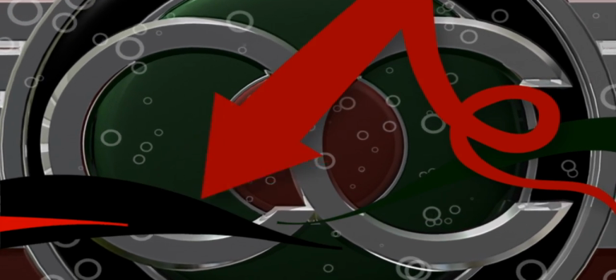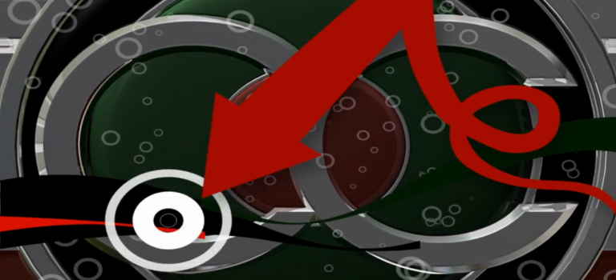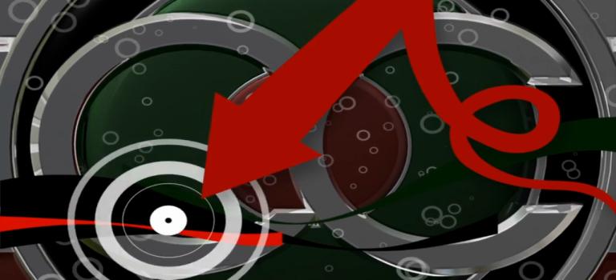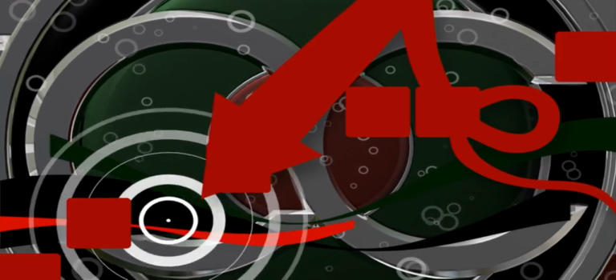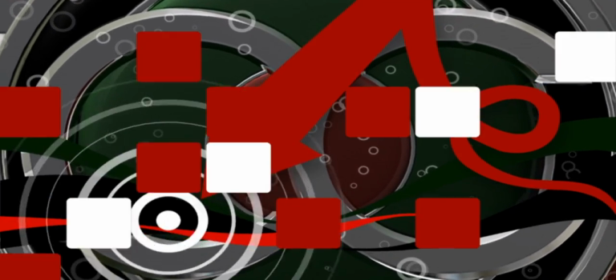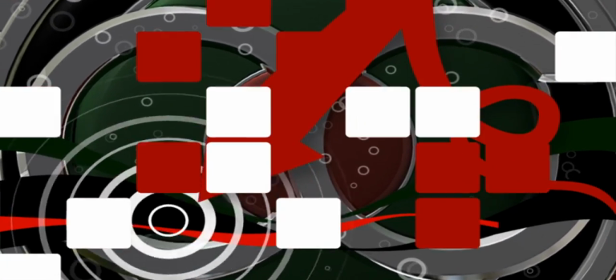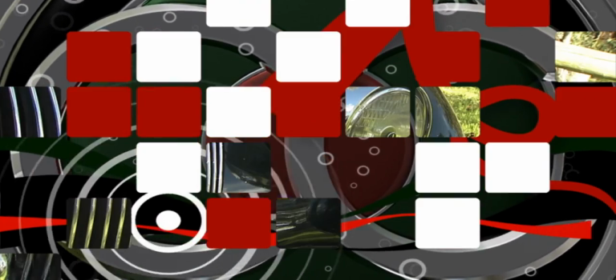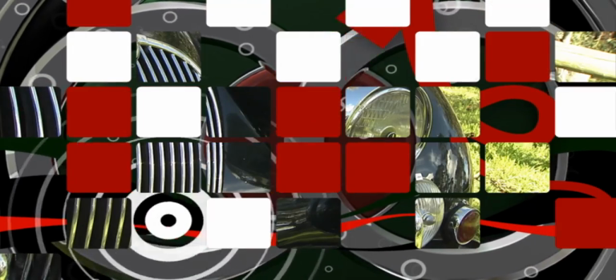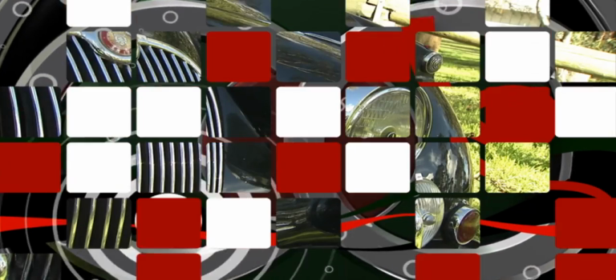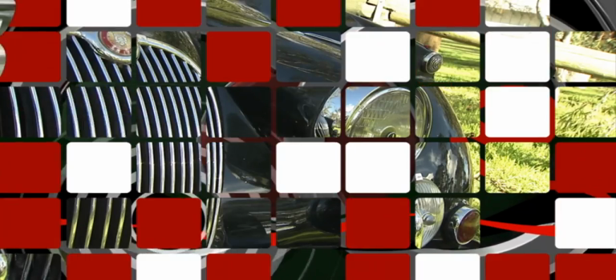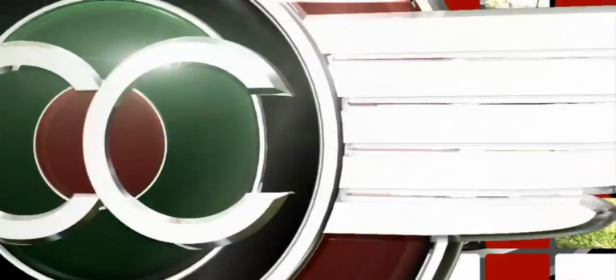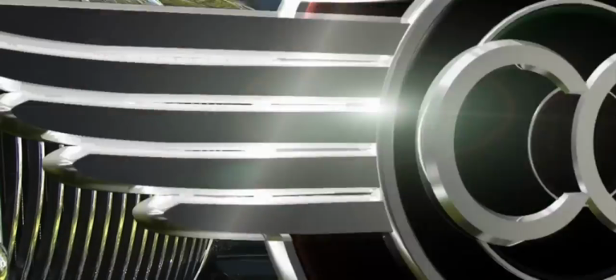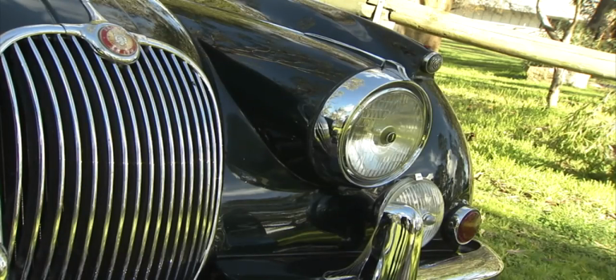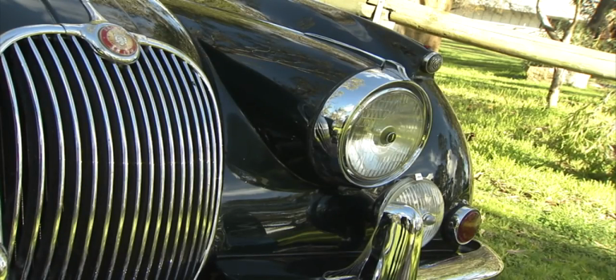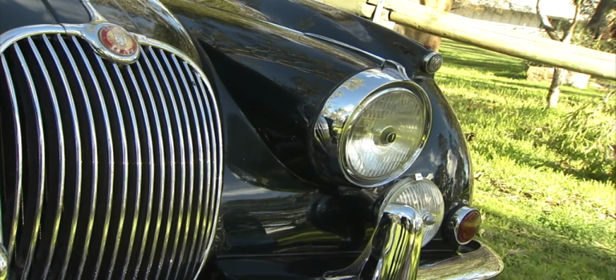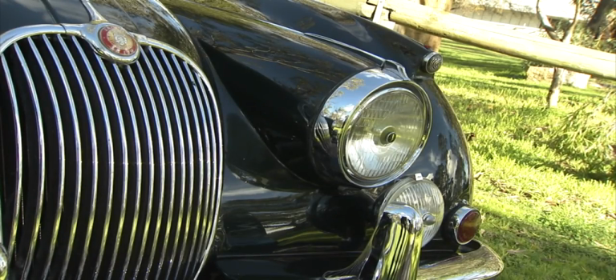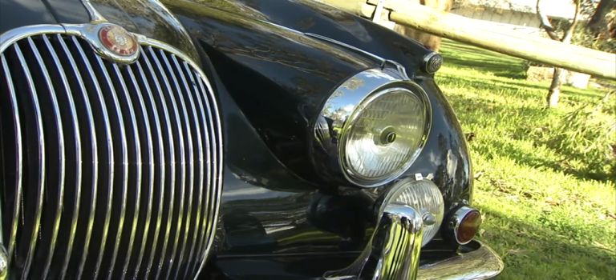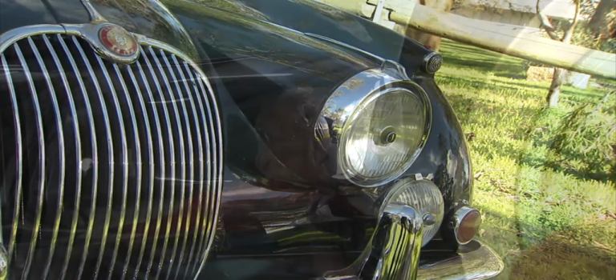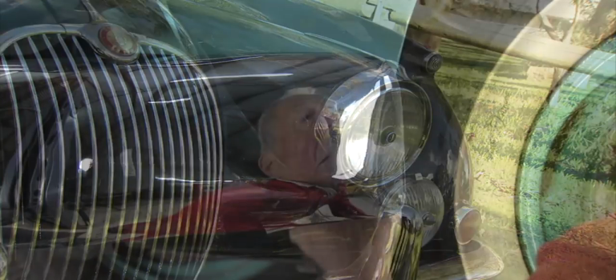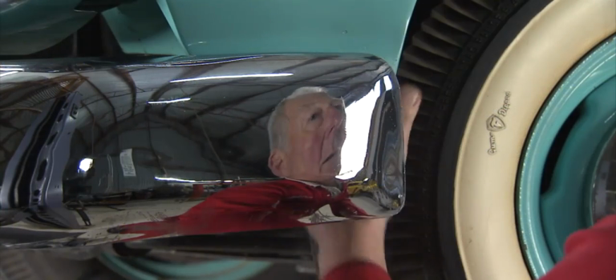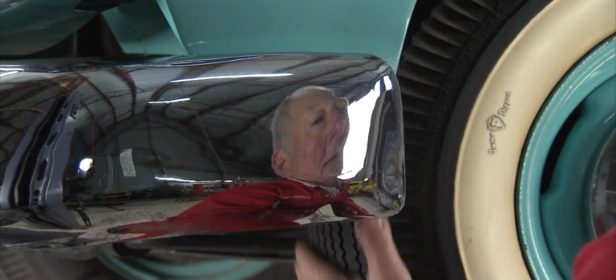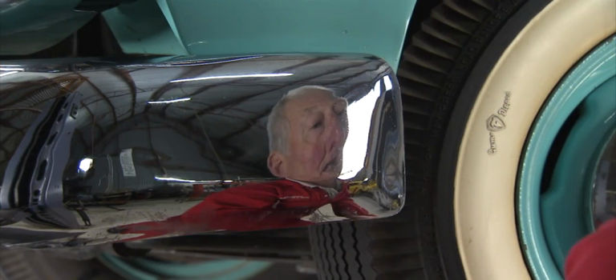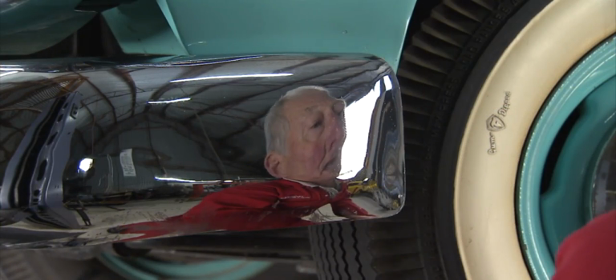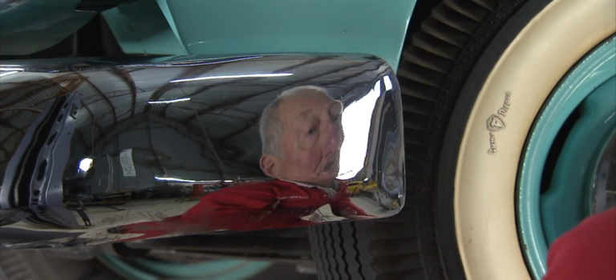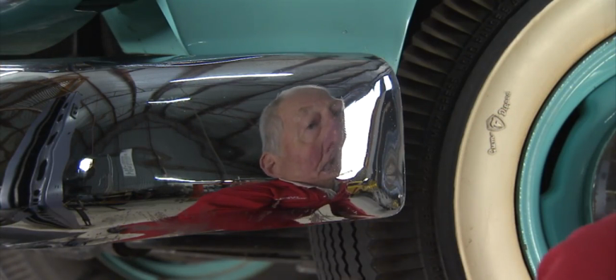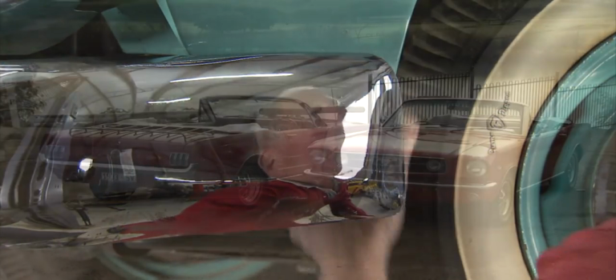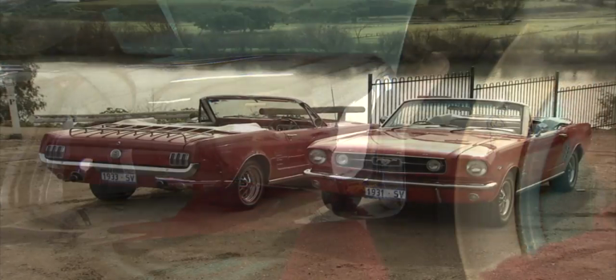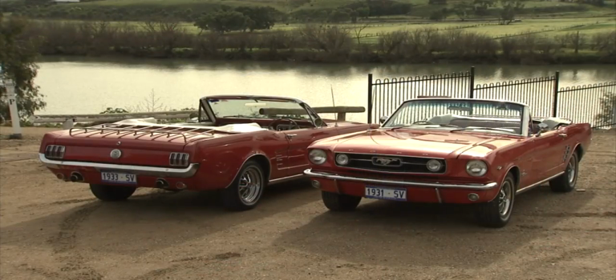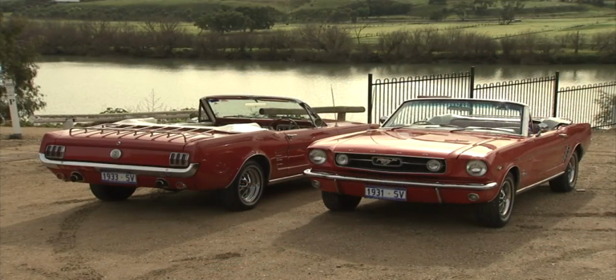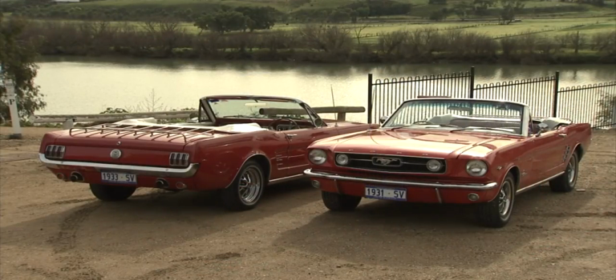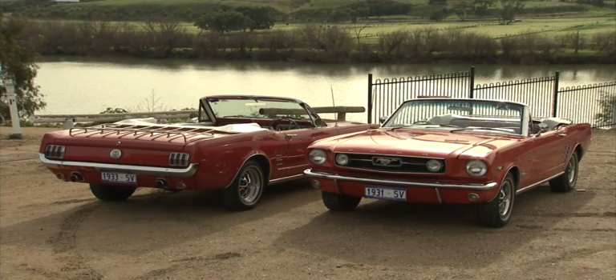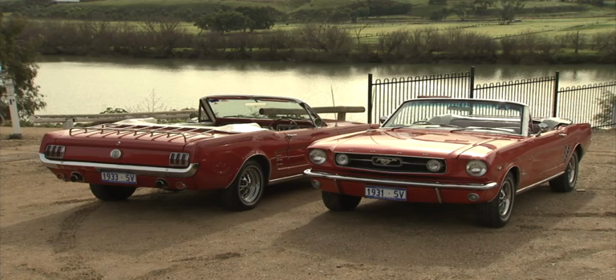Next on CC, the classic car show, we meet a big black cat, some tips for classic car owners, and we take a pony ride.